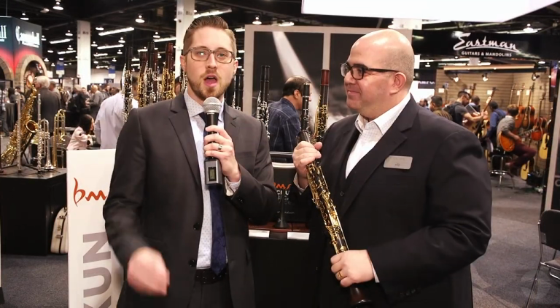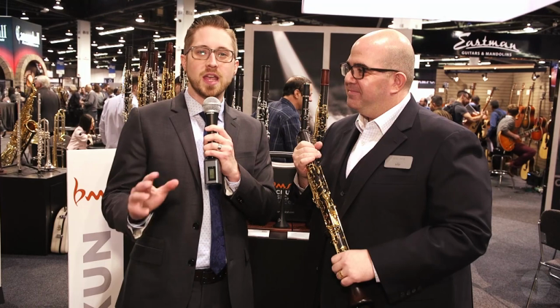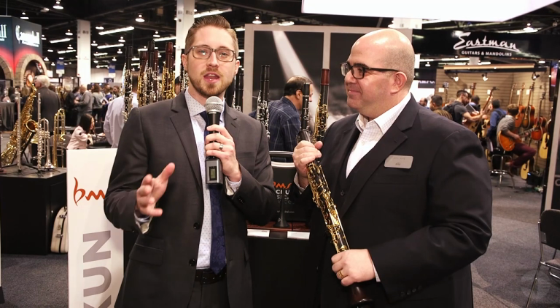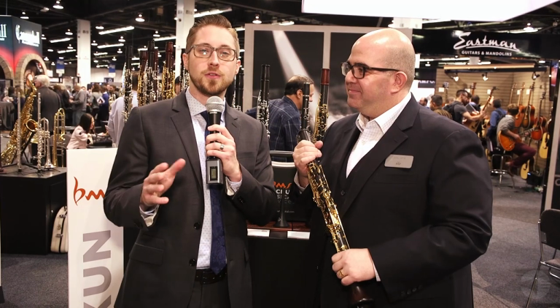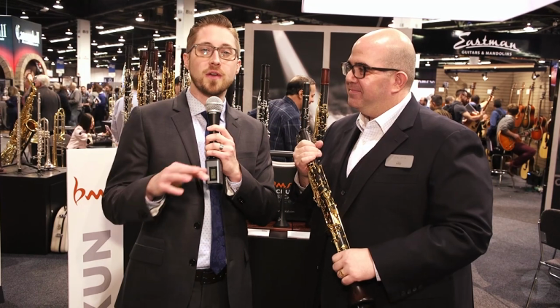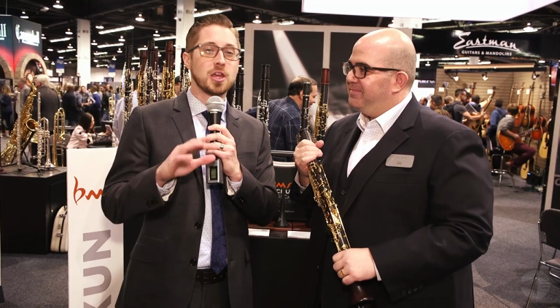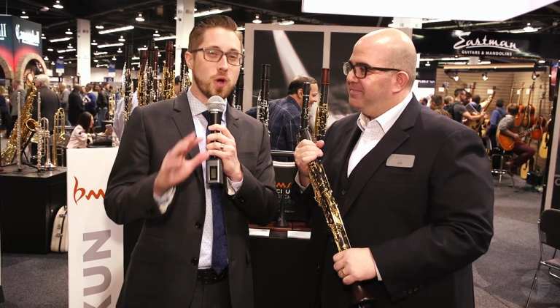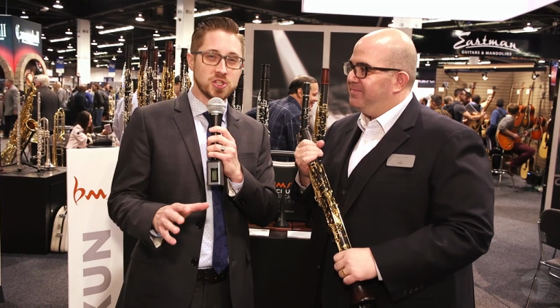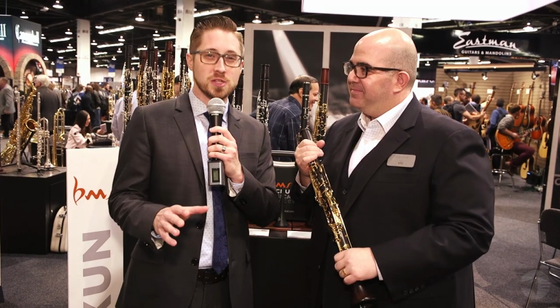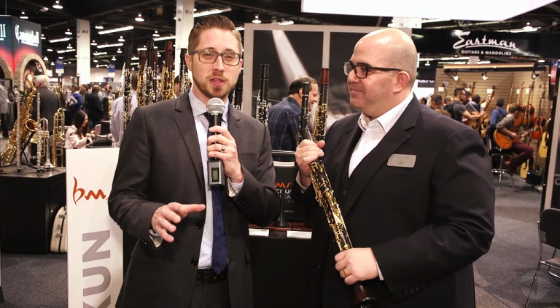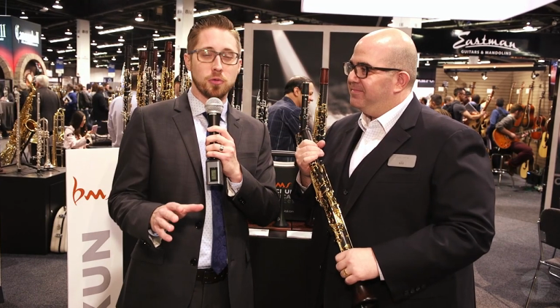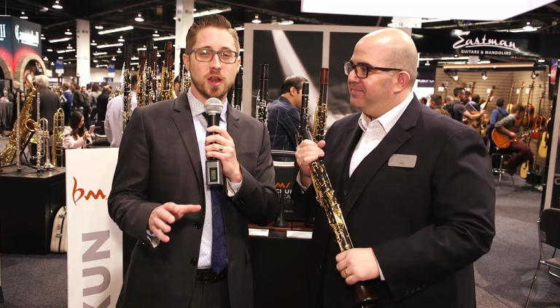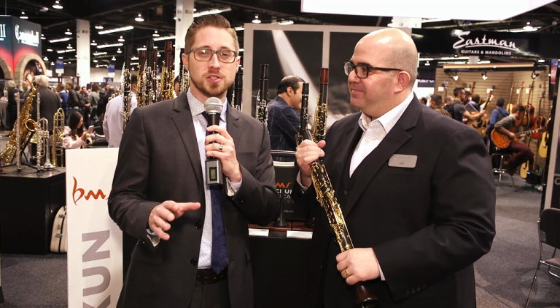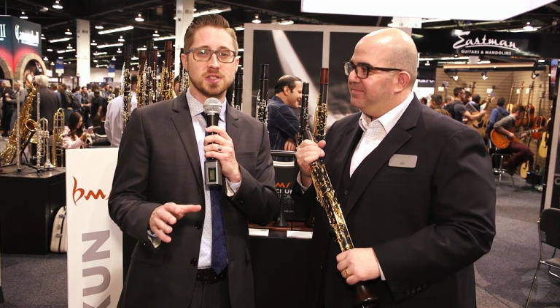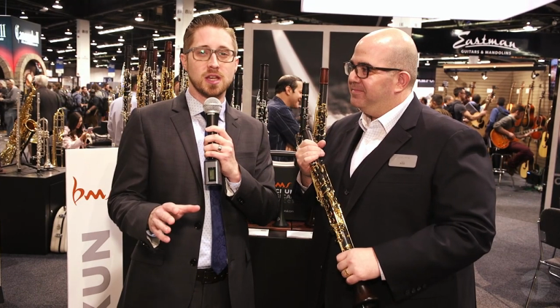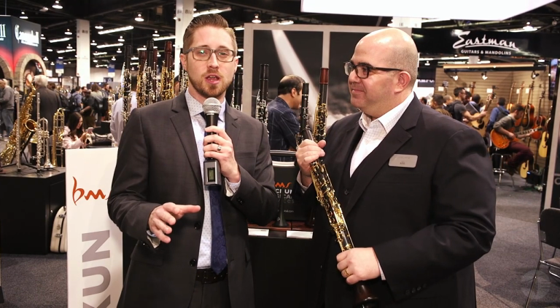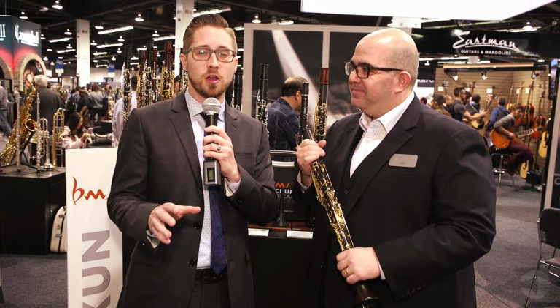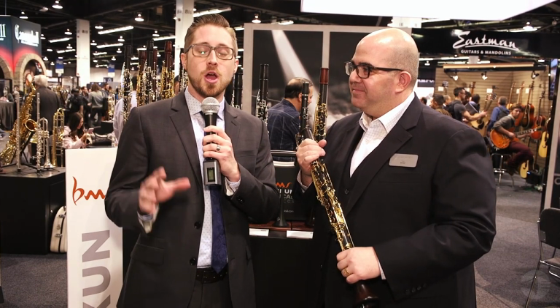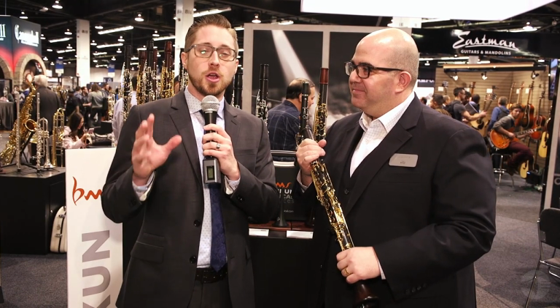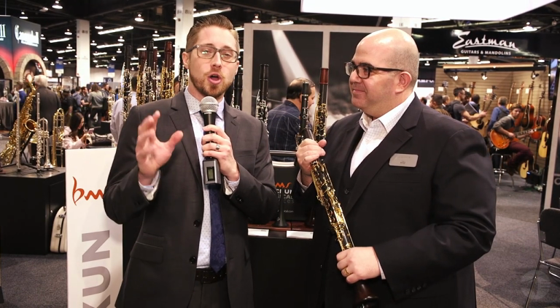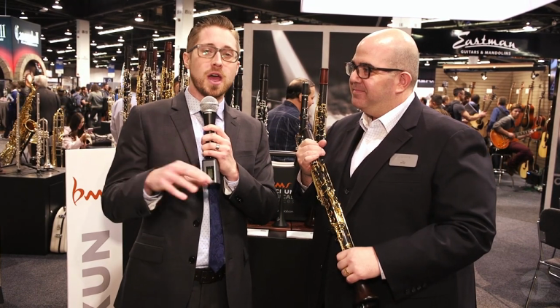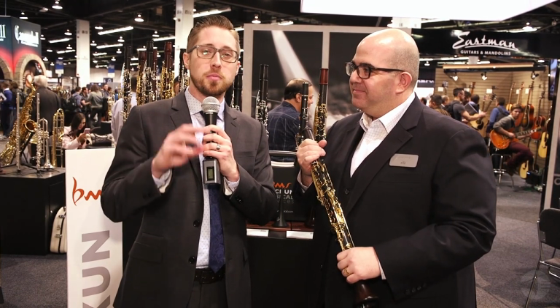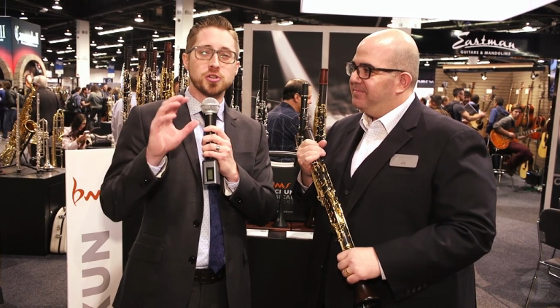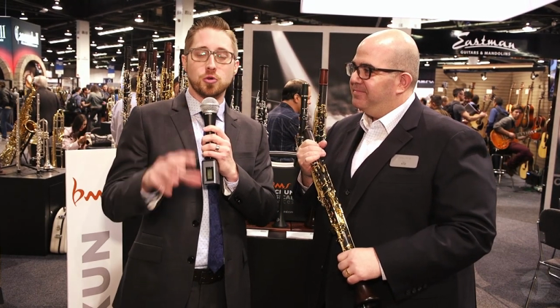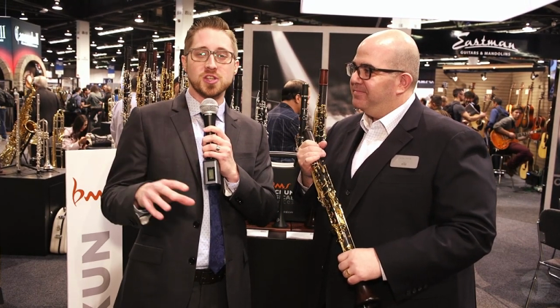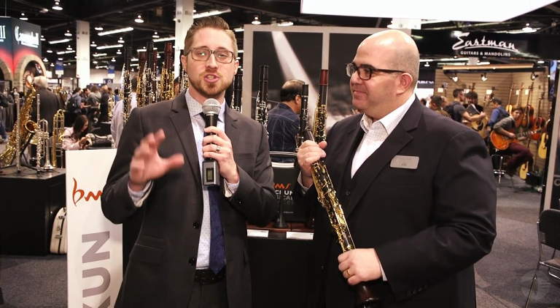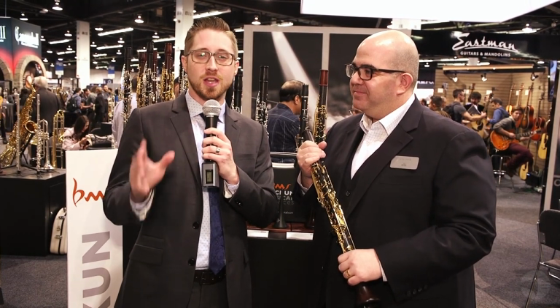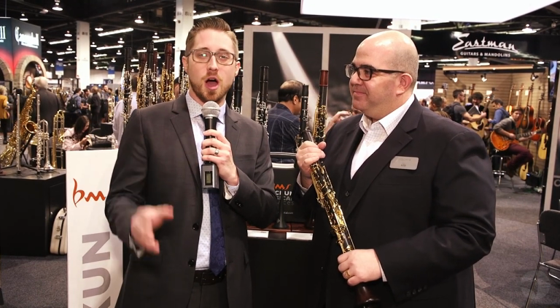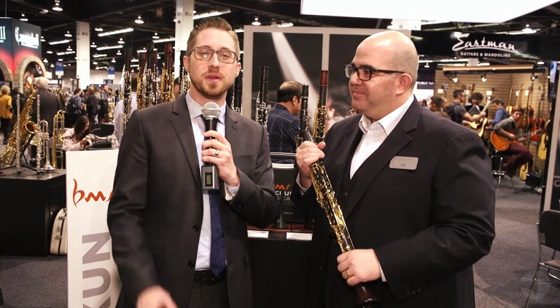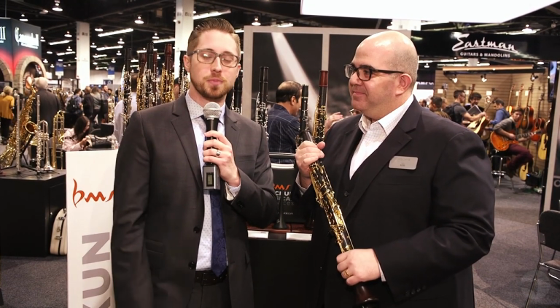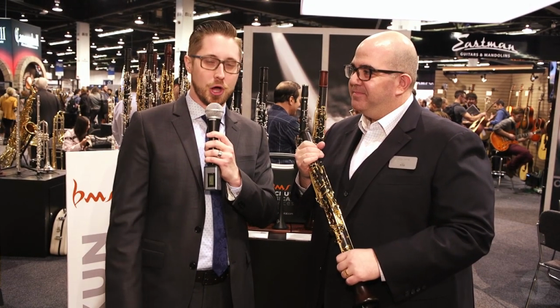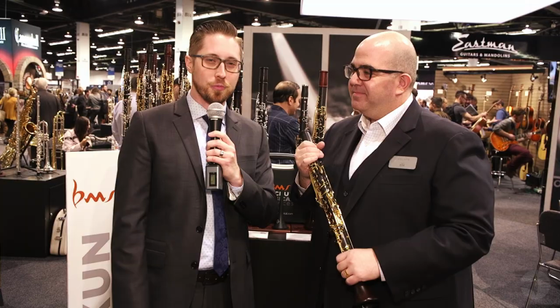Again, if you have any questions about the products you've seen here, go ahead and put your questions in the comments below.